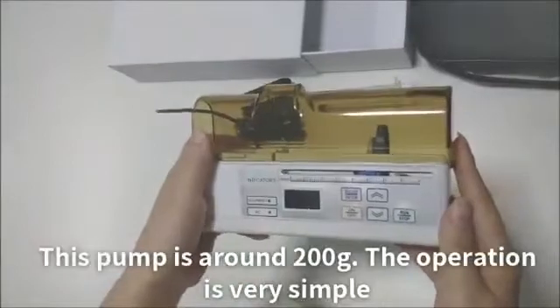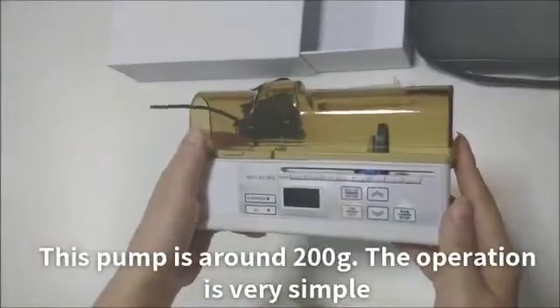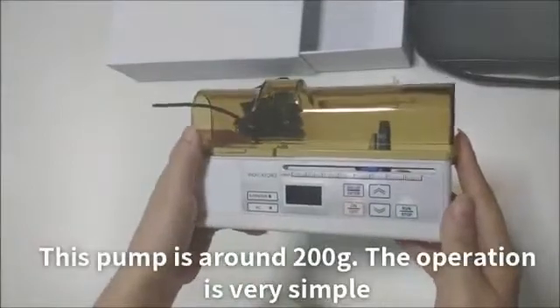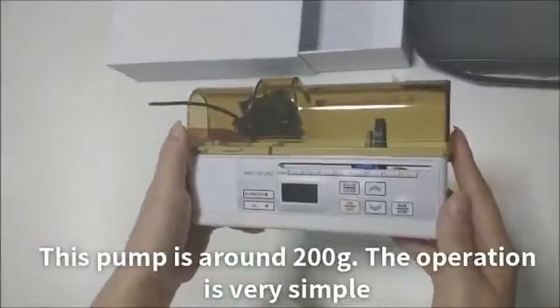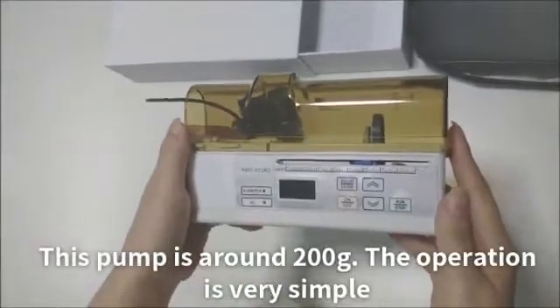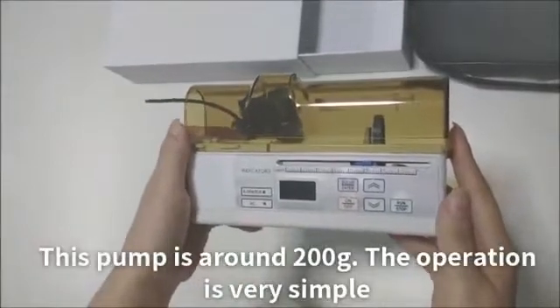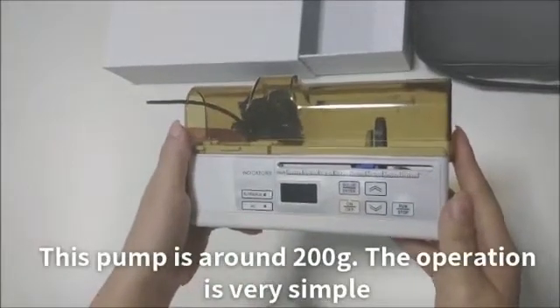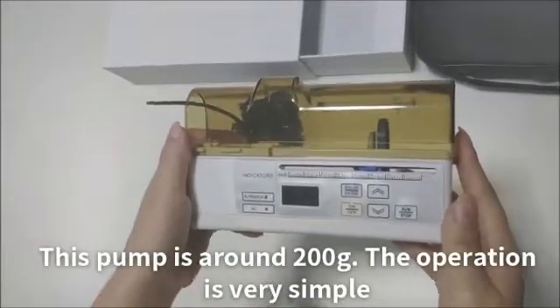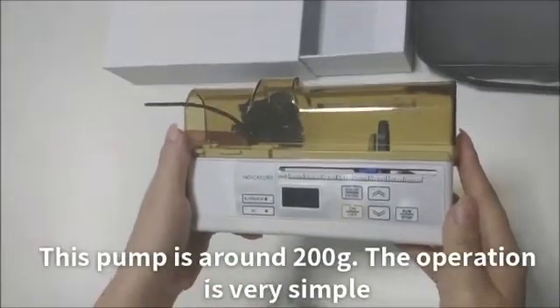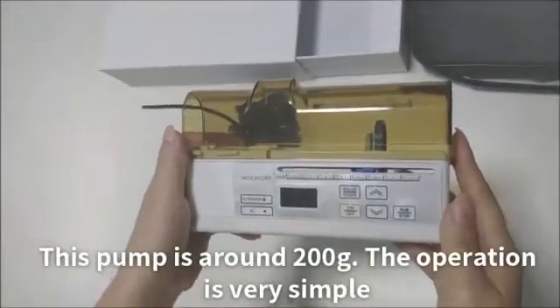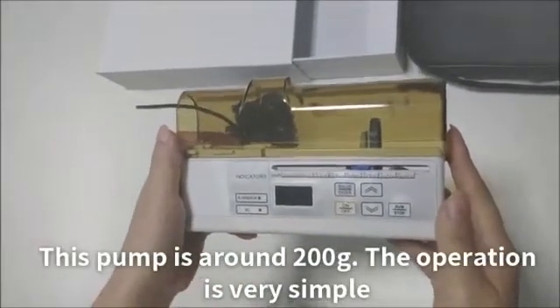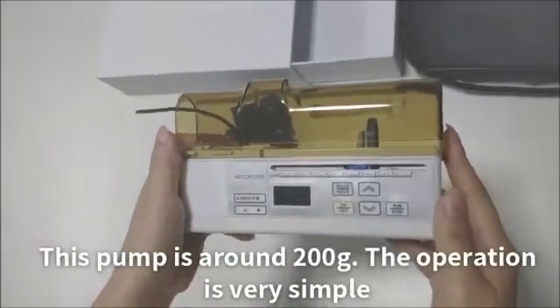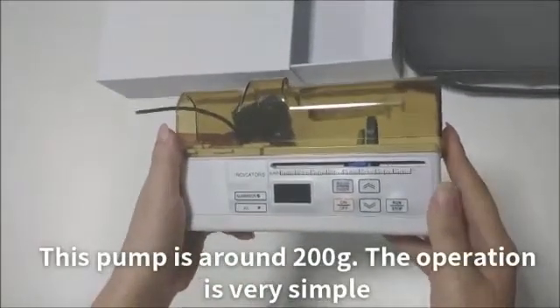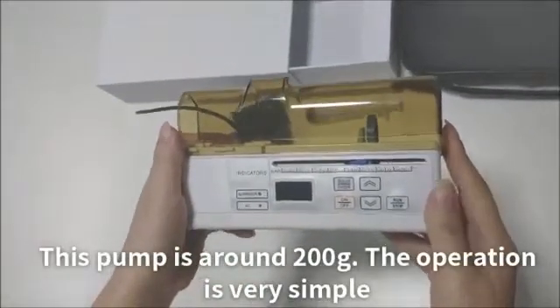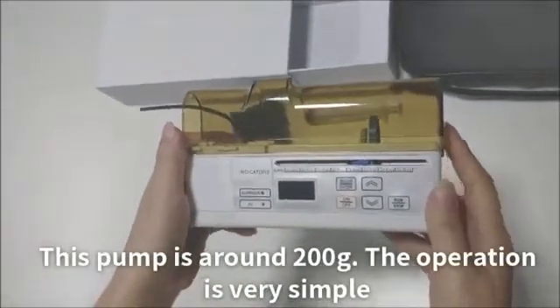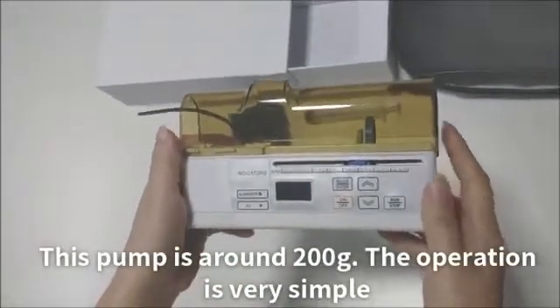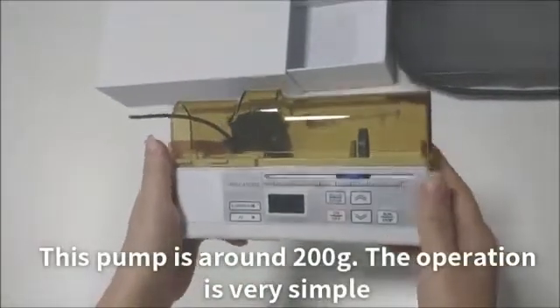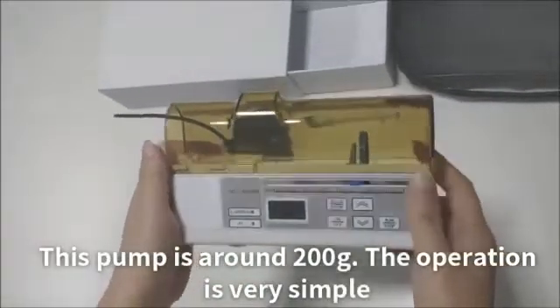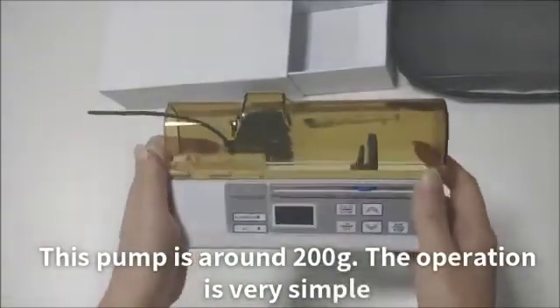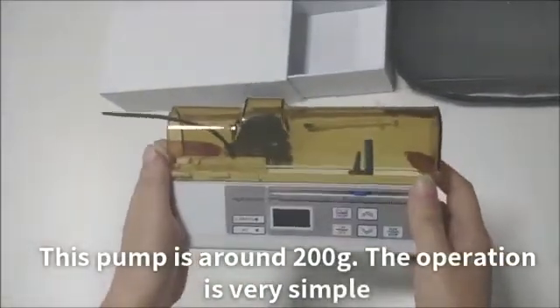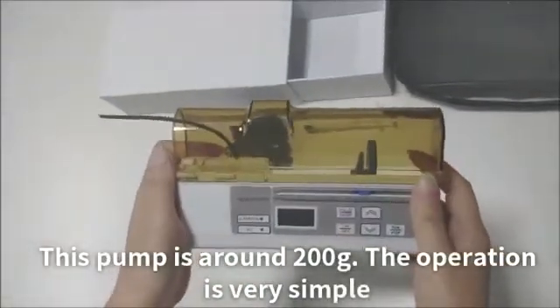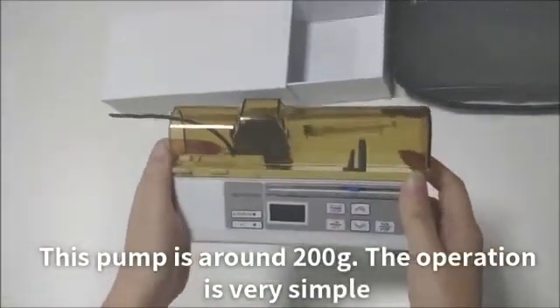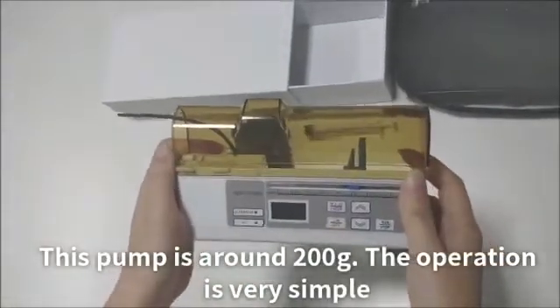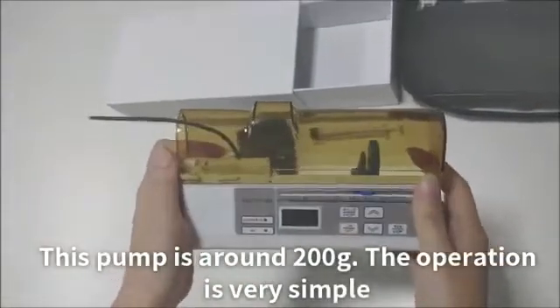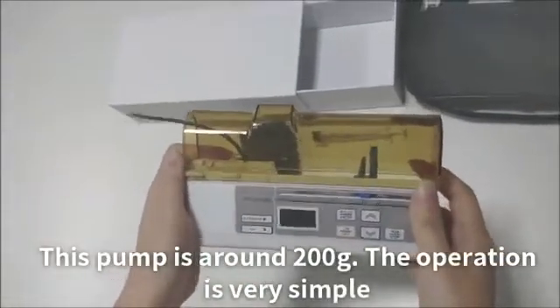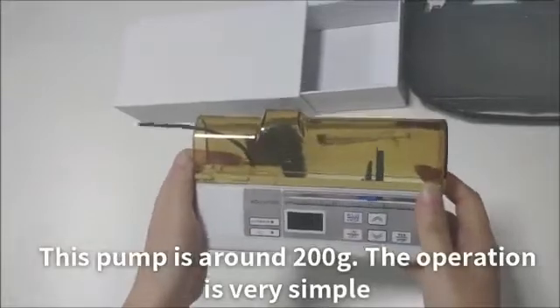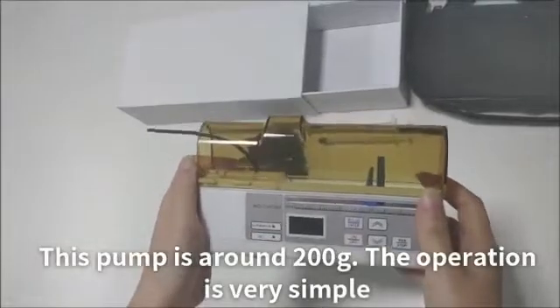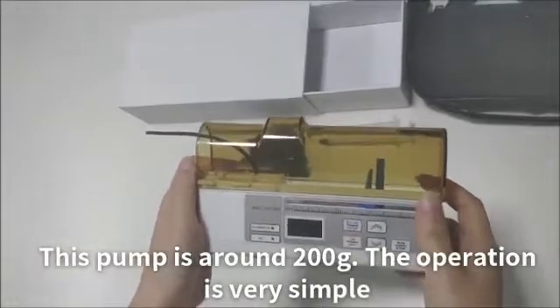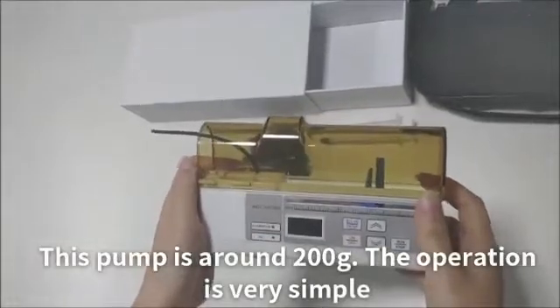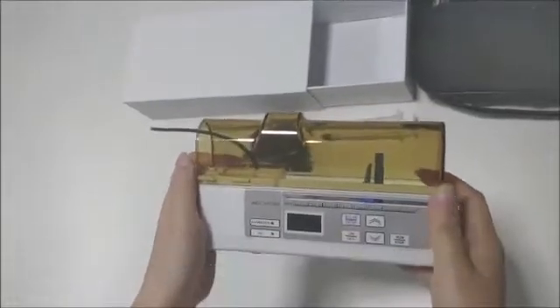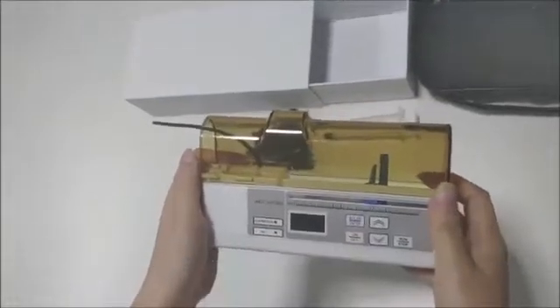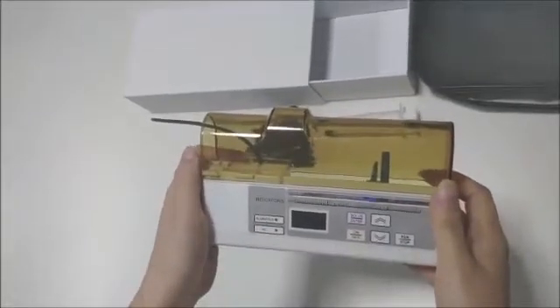This pump is around 200 grams. The operation is very simple.